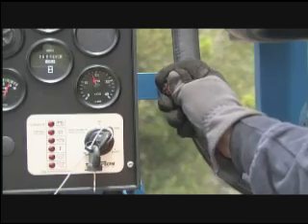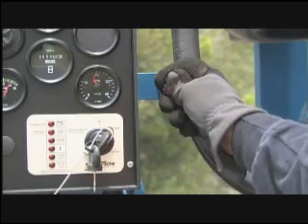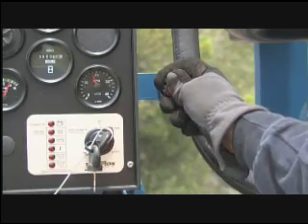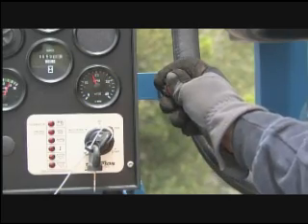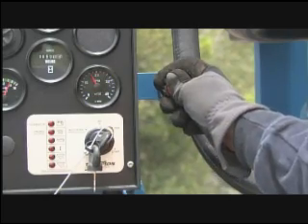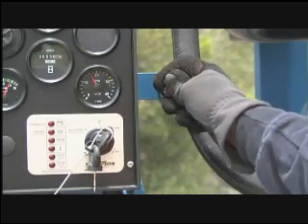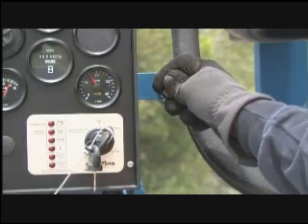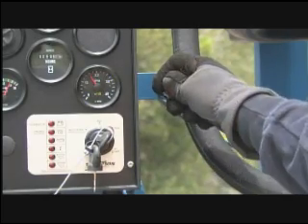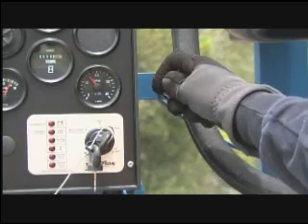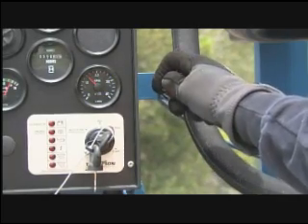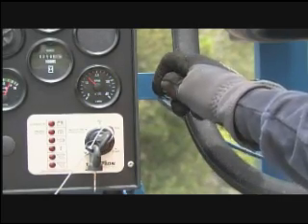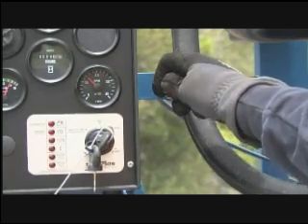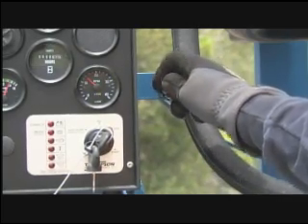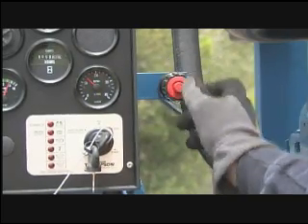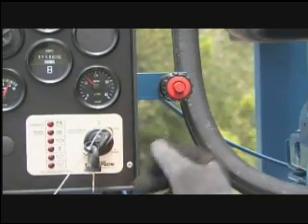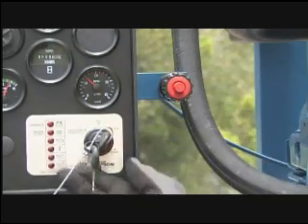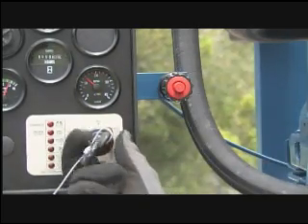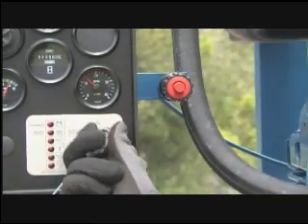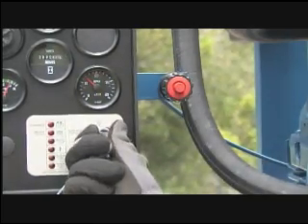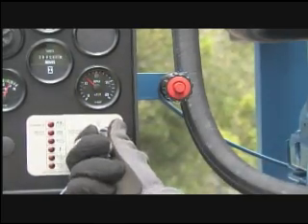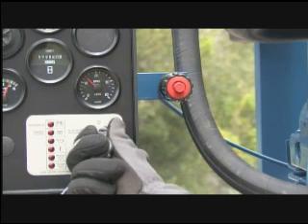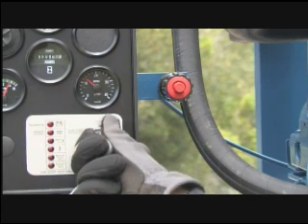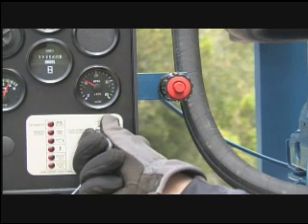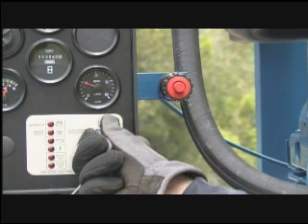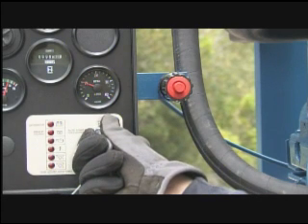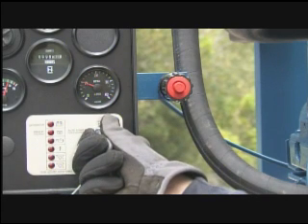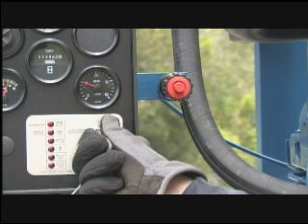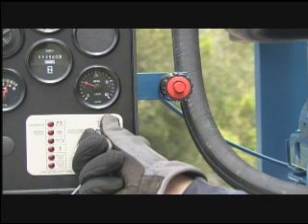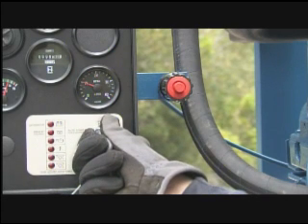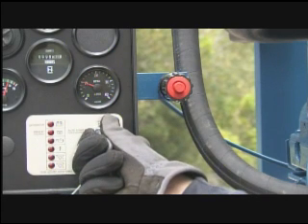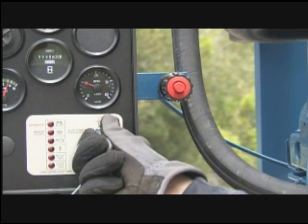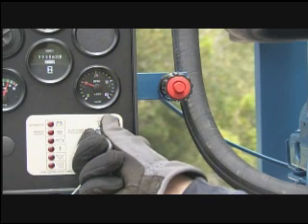Shutting off your Enviro Prime pump is easy. Simply adjust the throttle controls down to idle speed and turn the key to the off position.